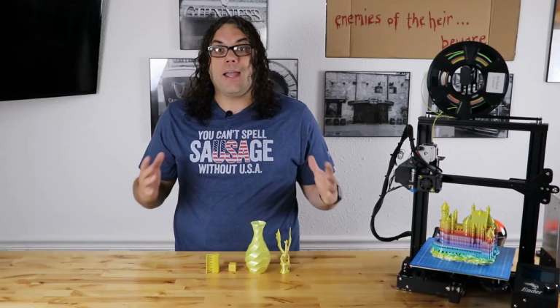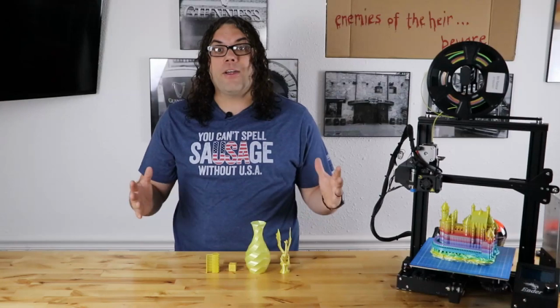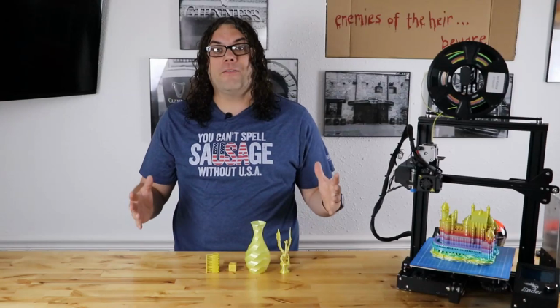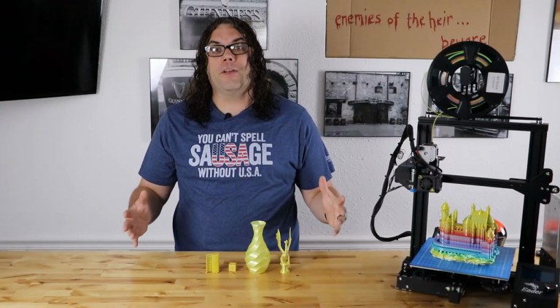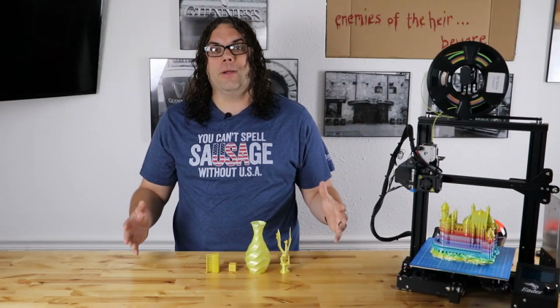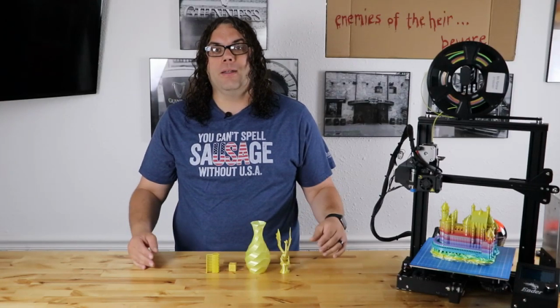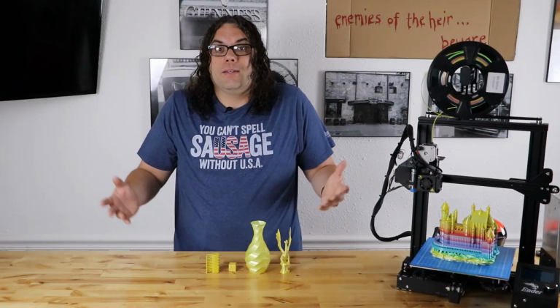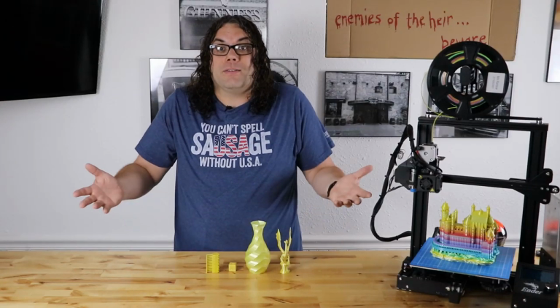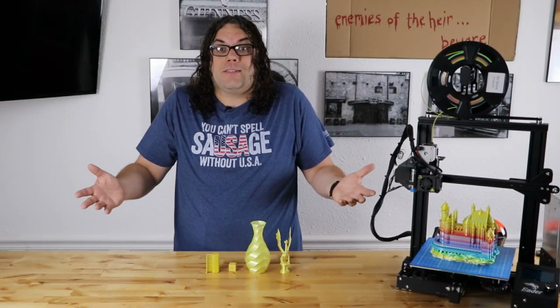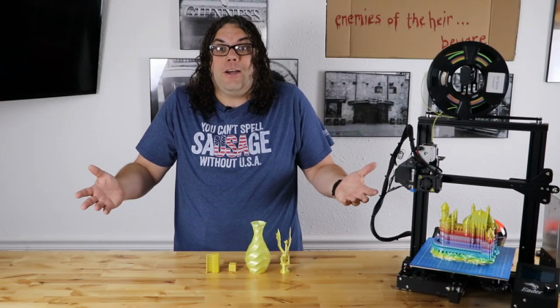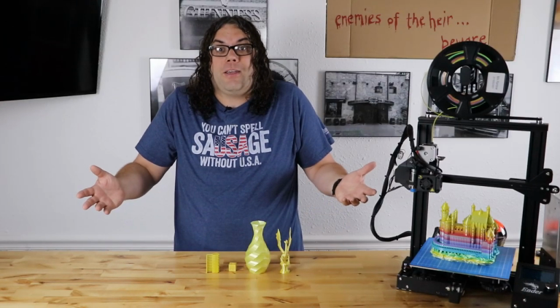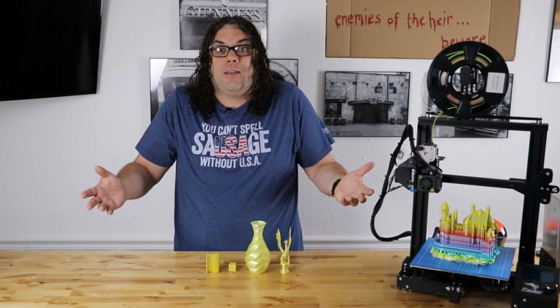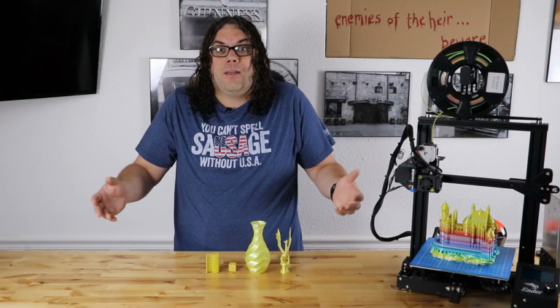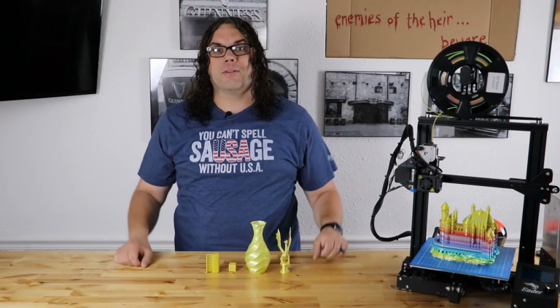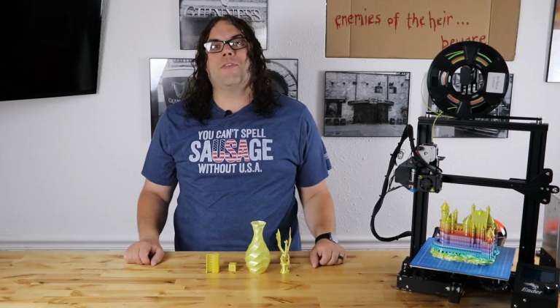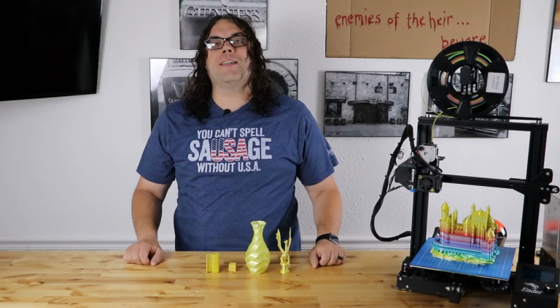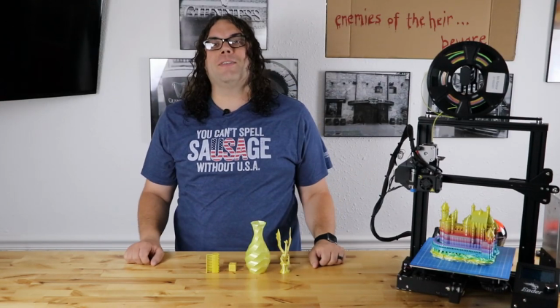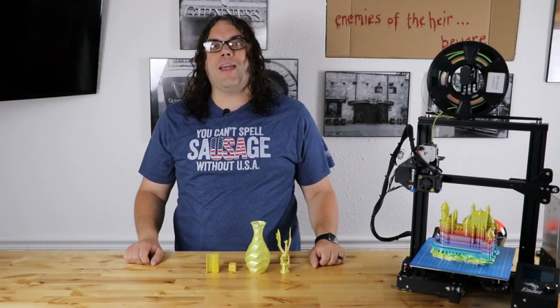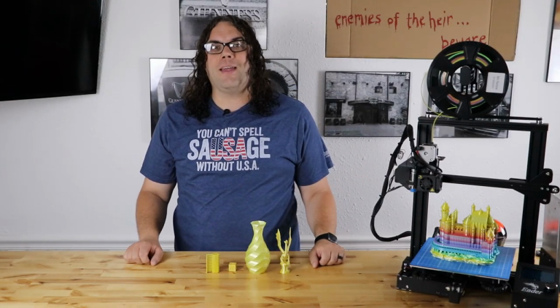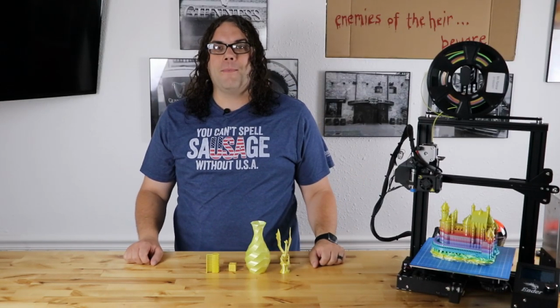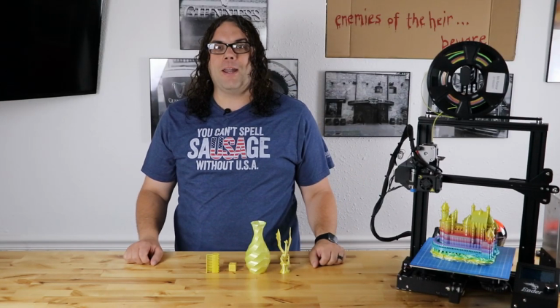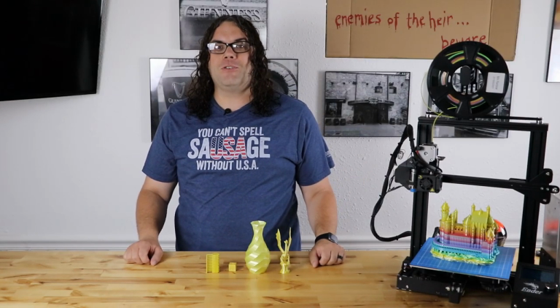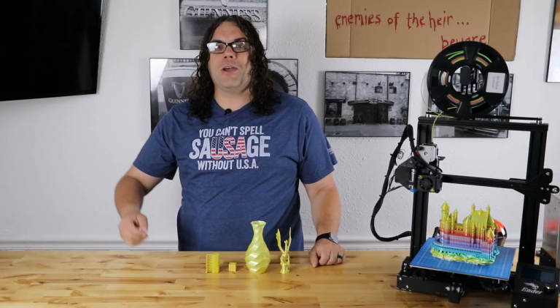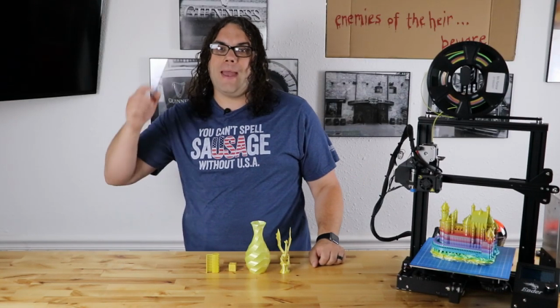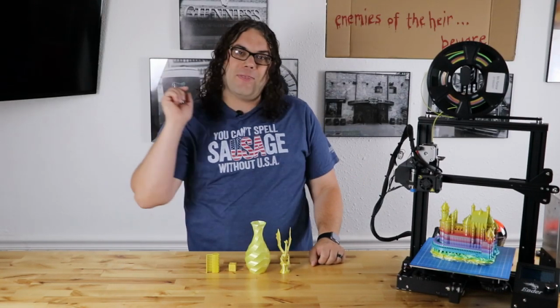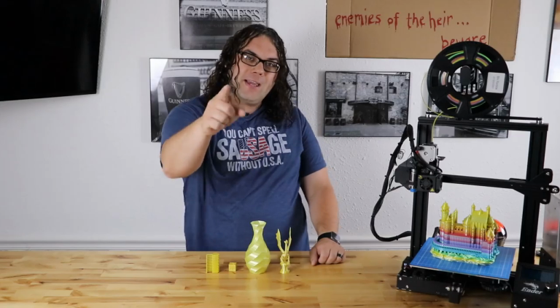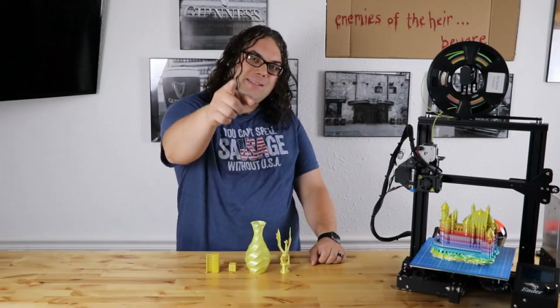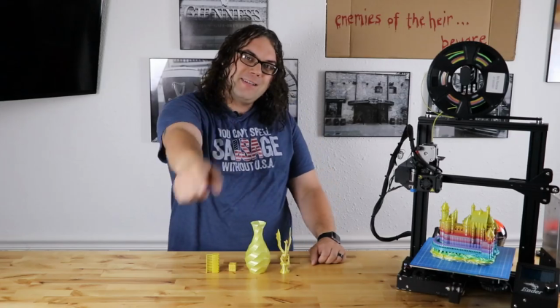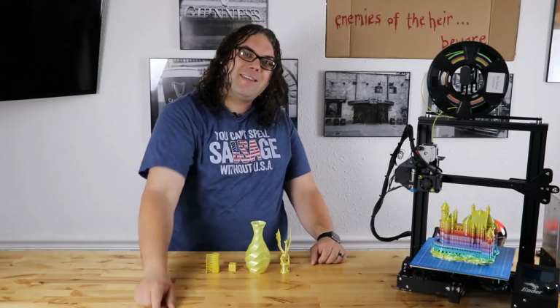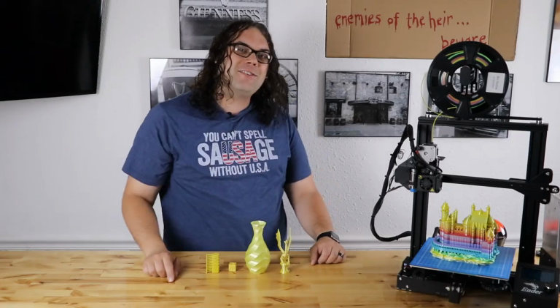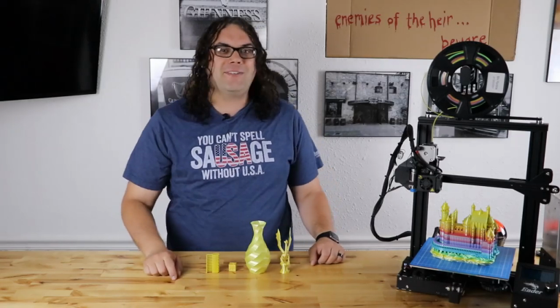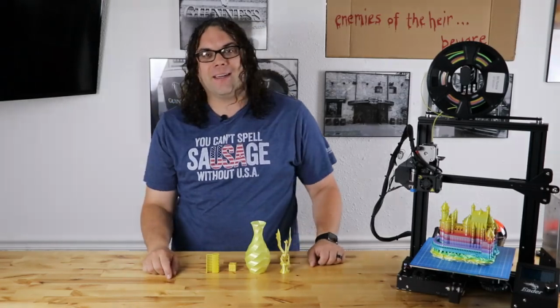Arion filament. Does it suck? Let's find out today. My name's Jim and this is the Edge of Tech.